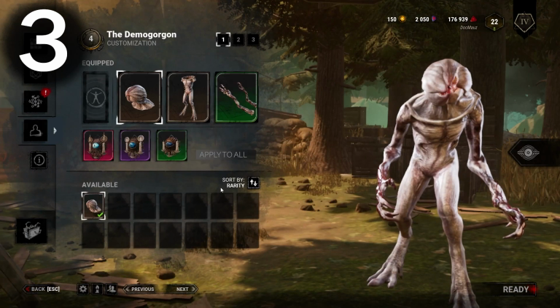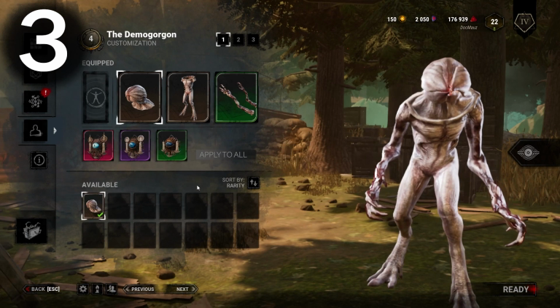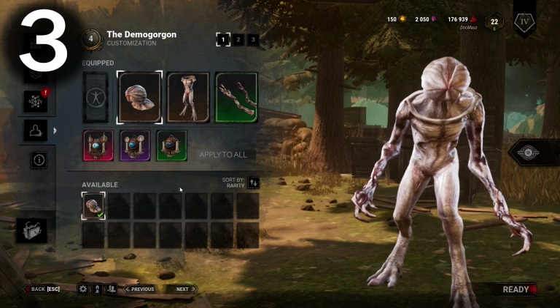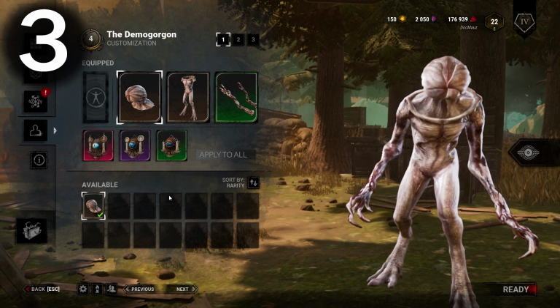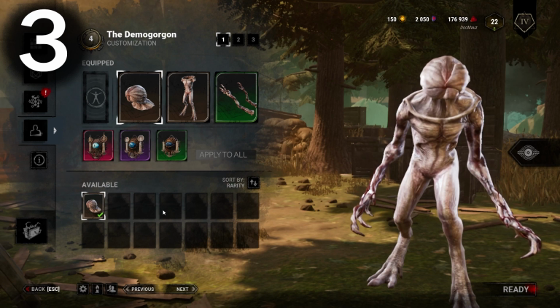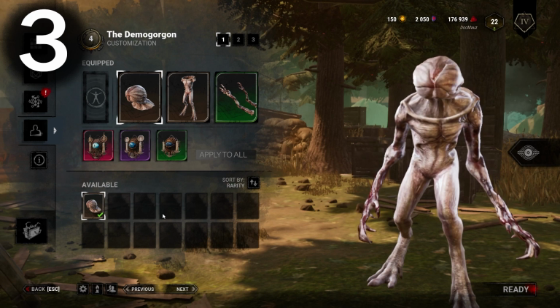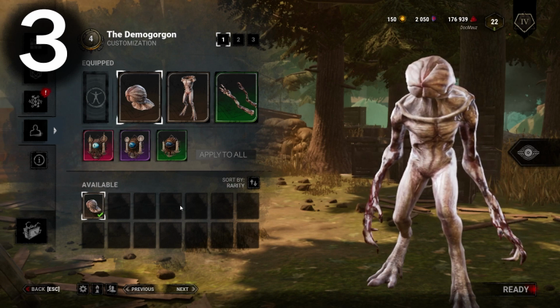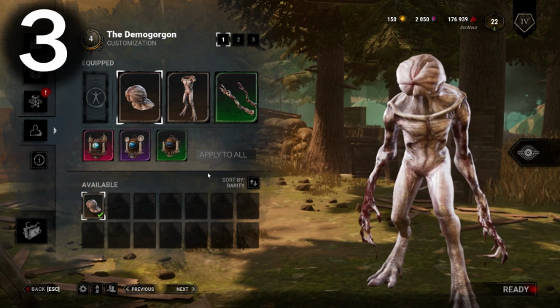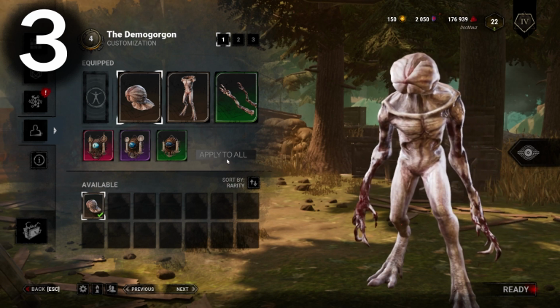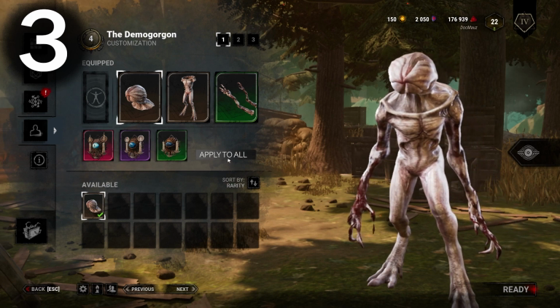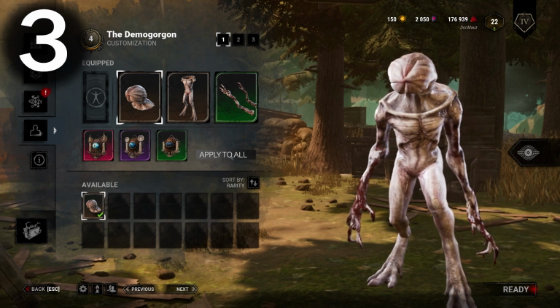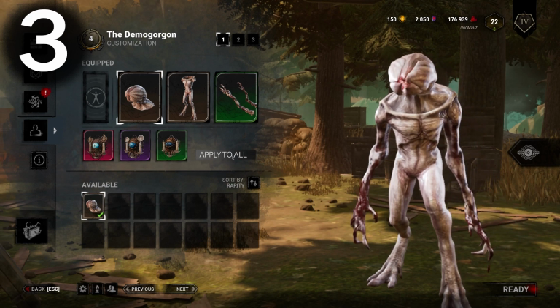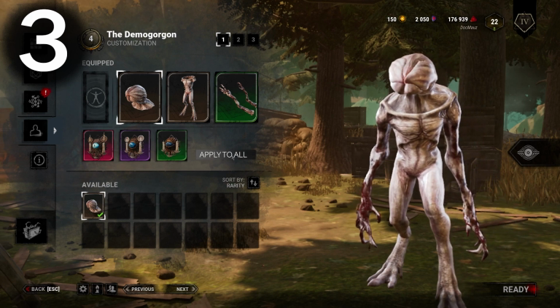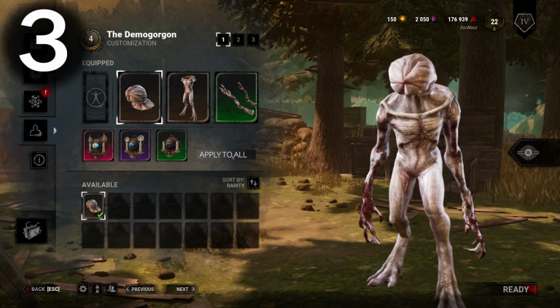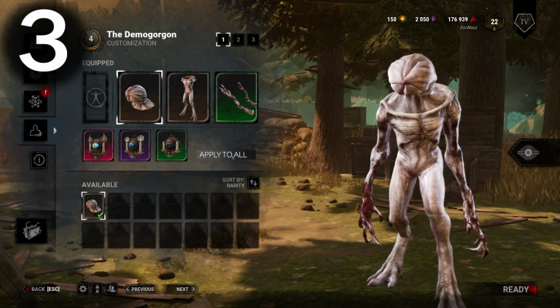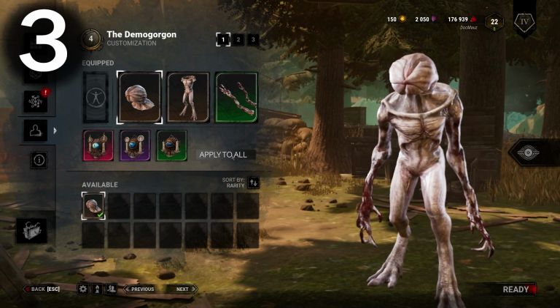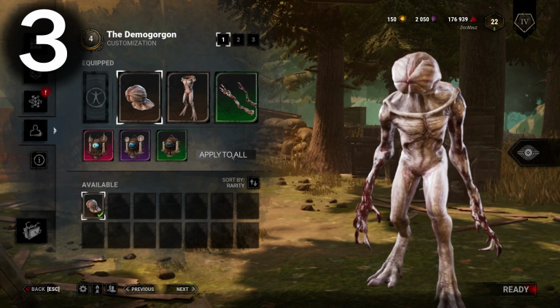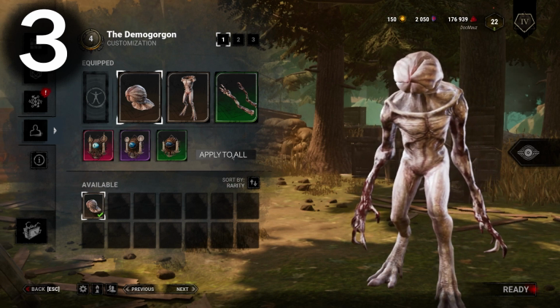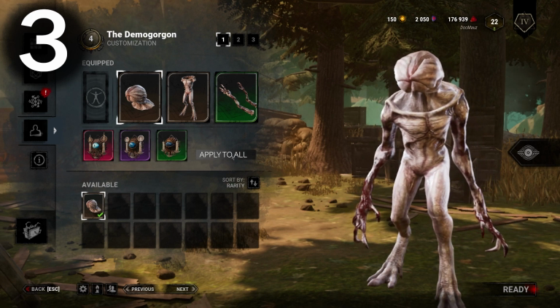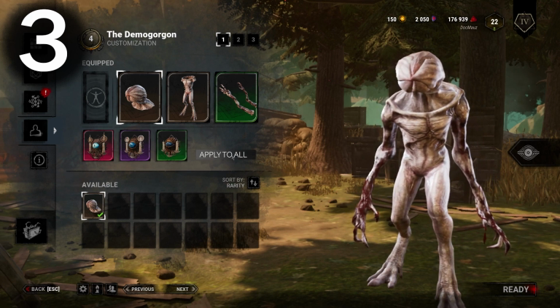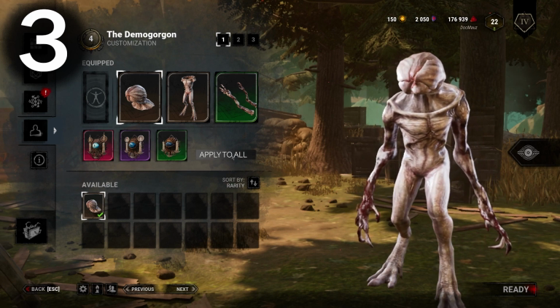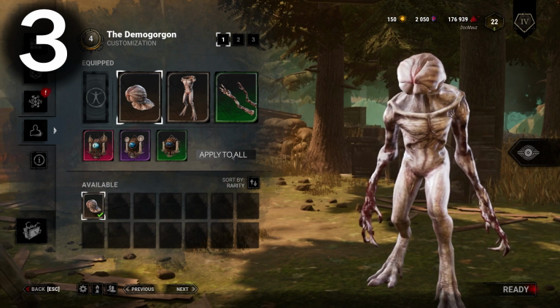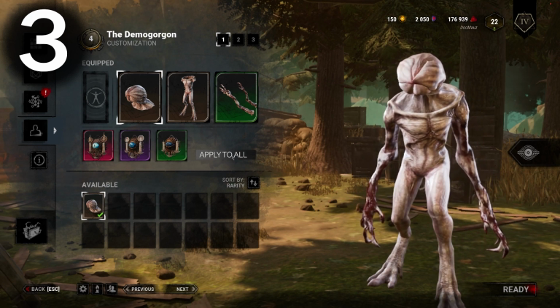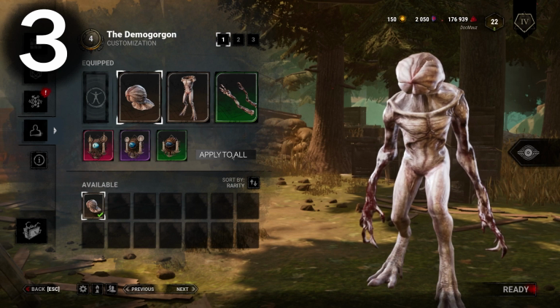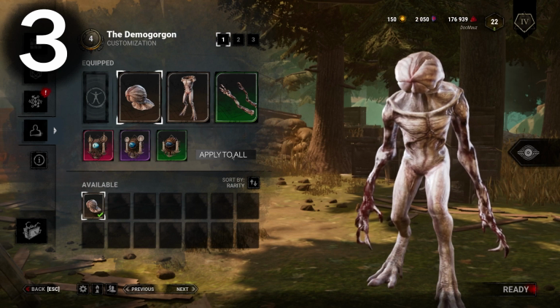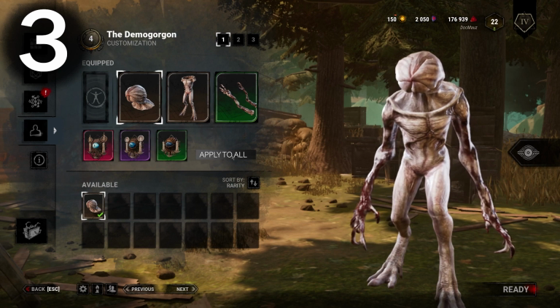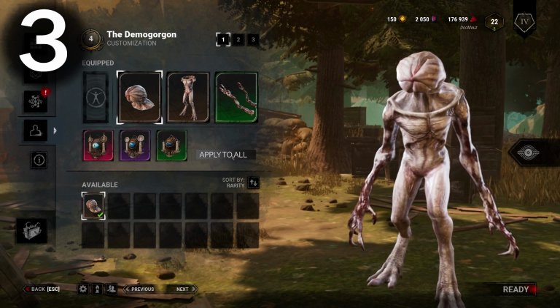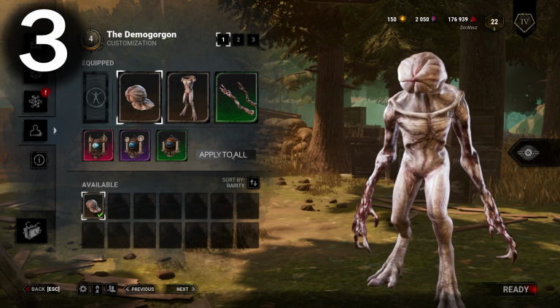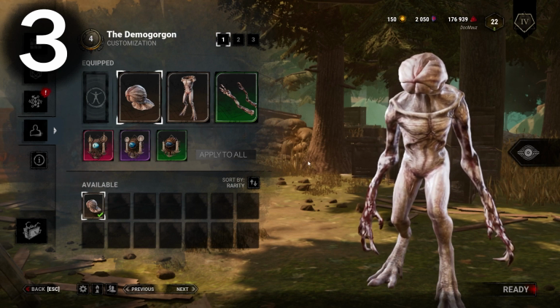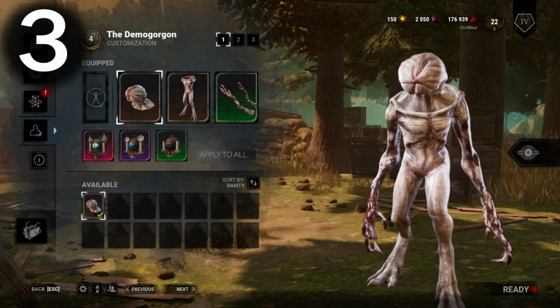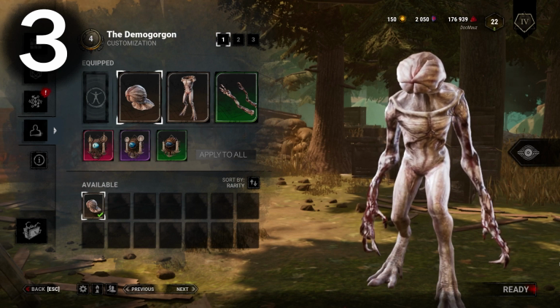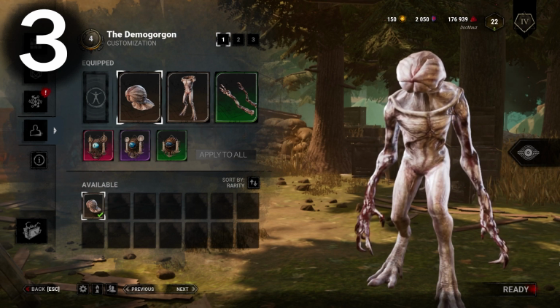Number three: add an apply to all button for charms. Simple enough — I think it'd be great if I want to have the same three charms on all my killers or all my survivors.